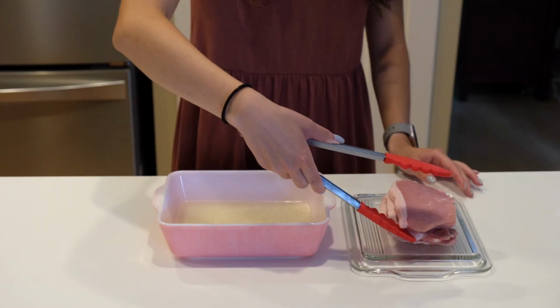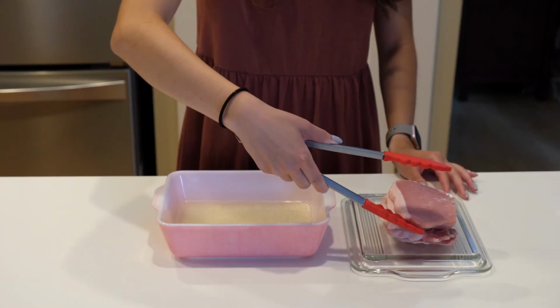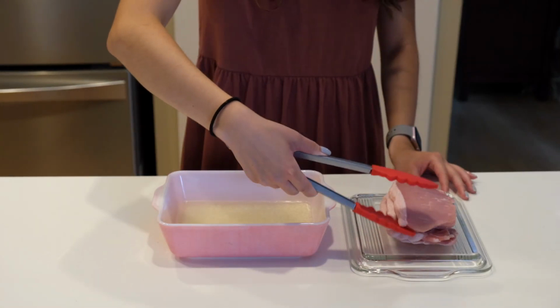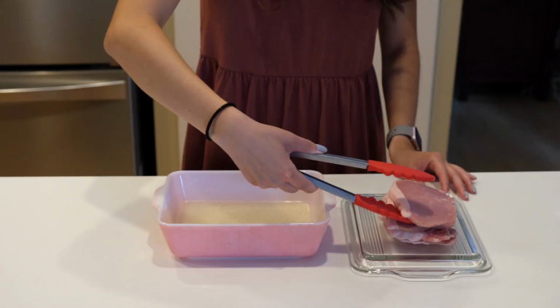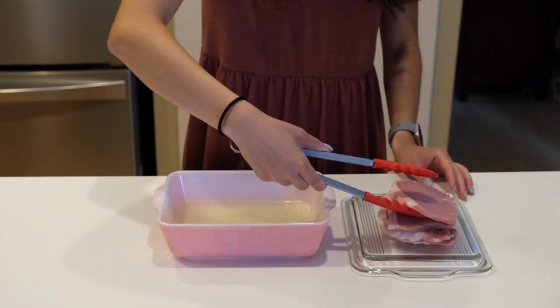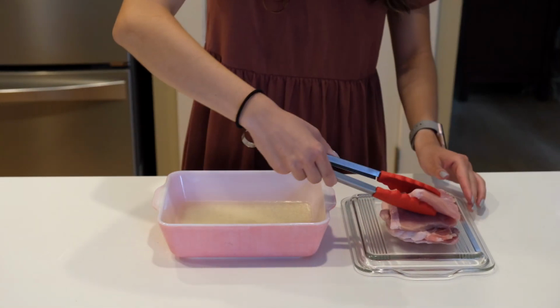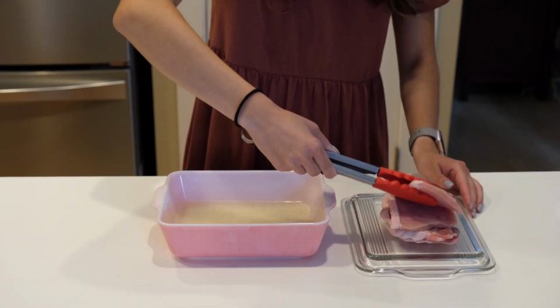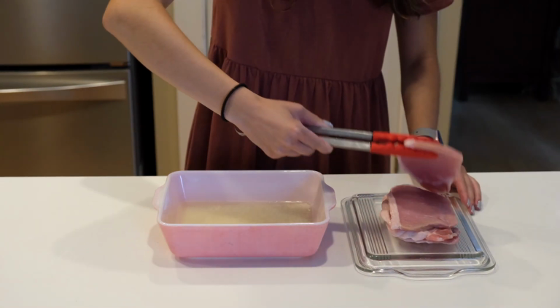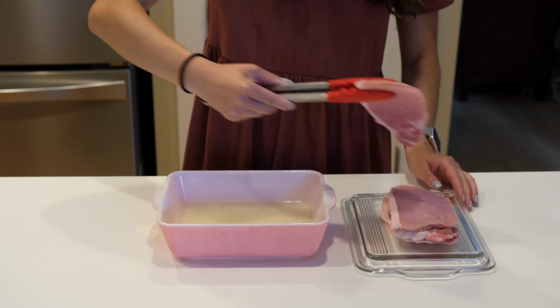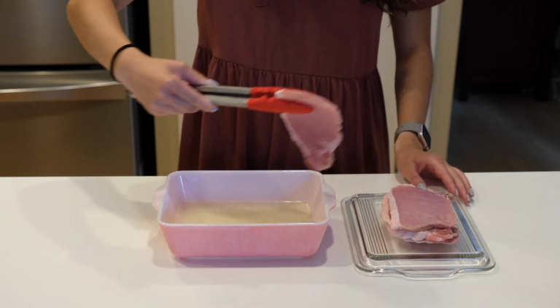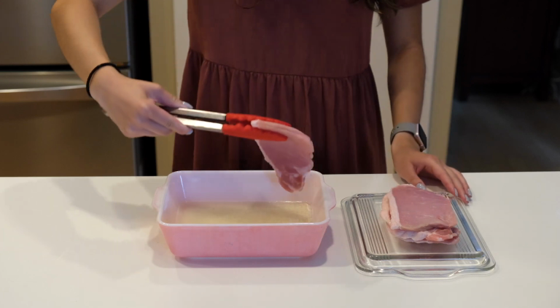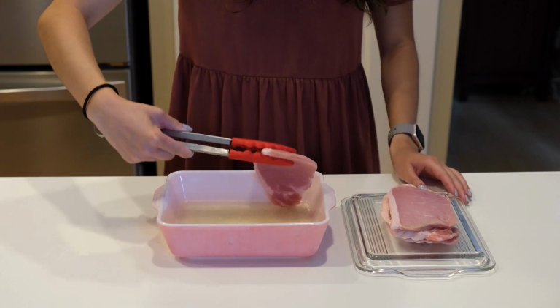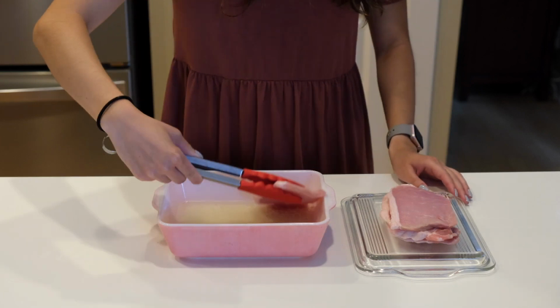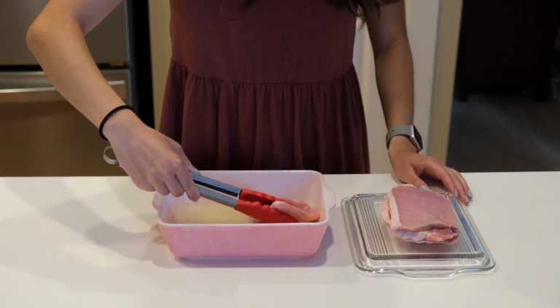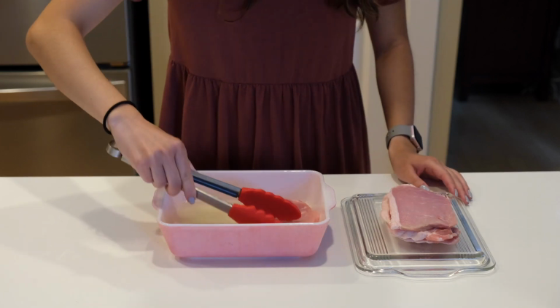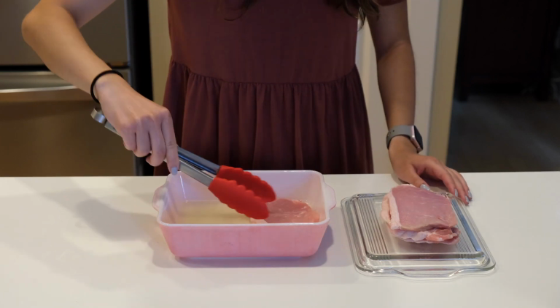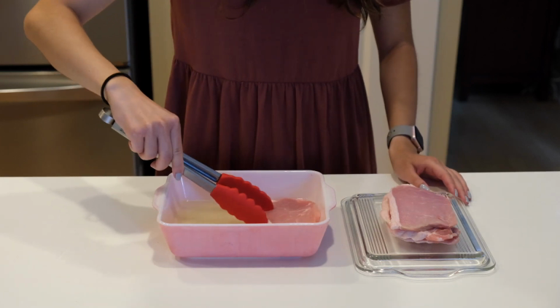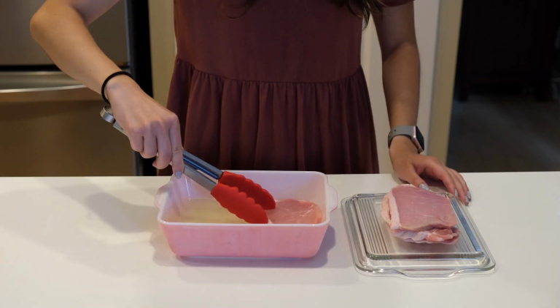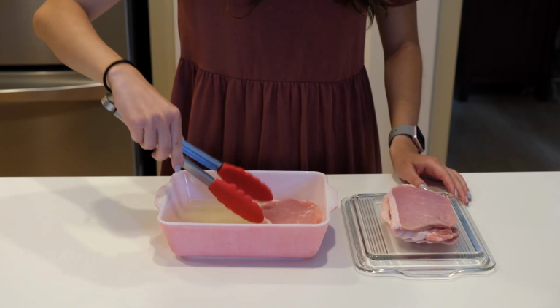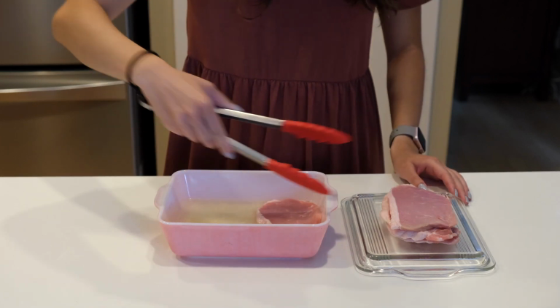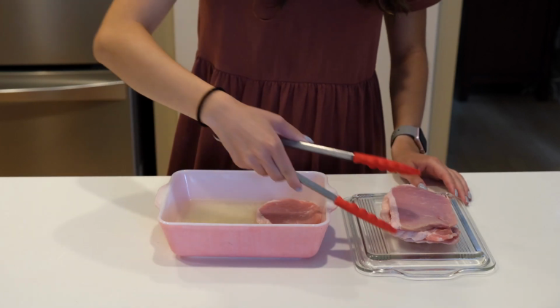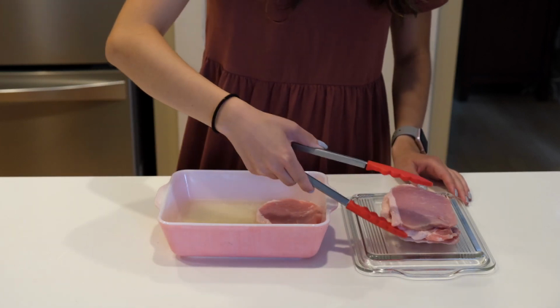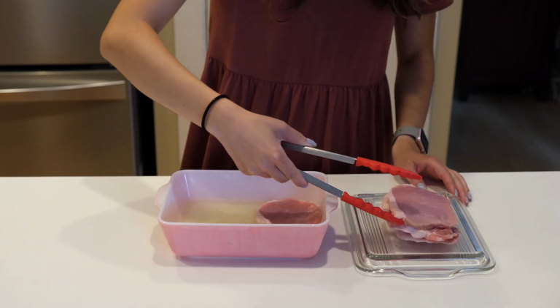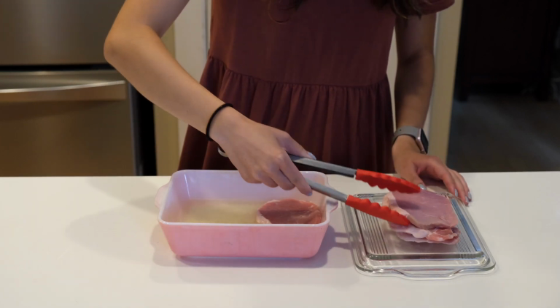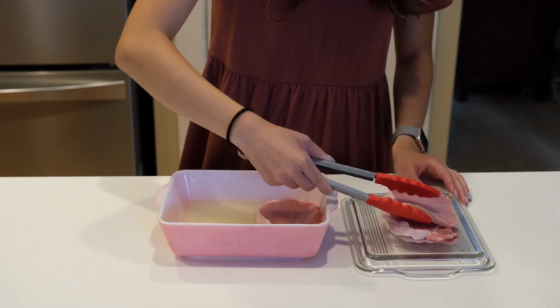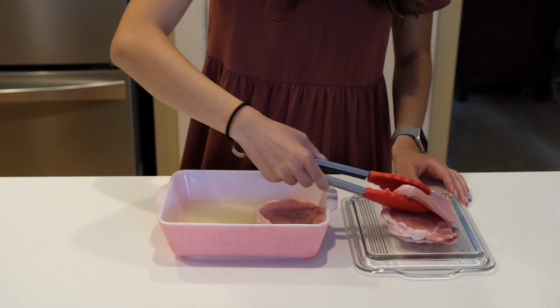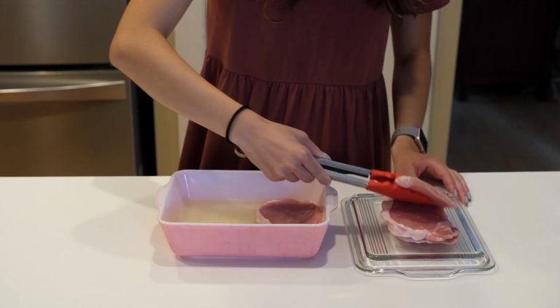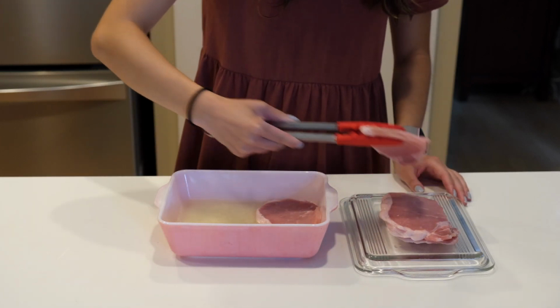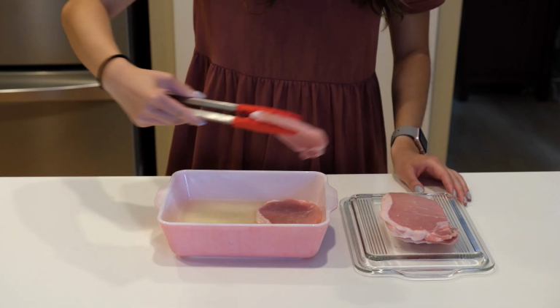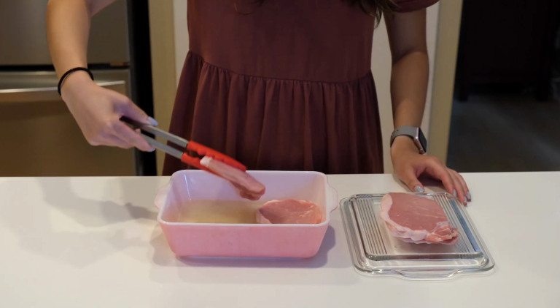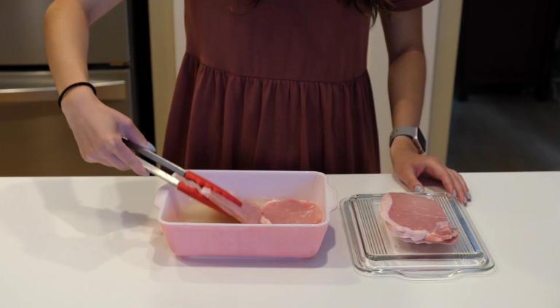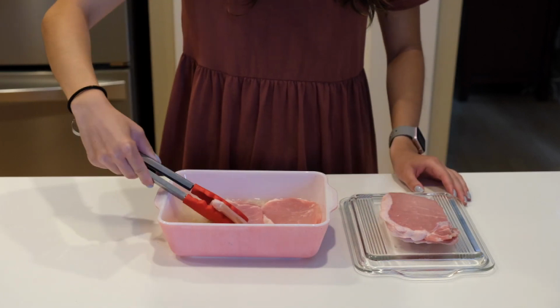Place your pork cutlets into your marinade, make sure they are covered in the shio koji, and let them marinate for eight to twenty-four hours.